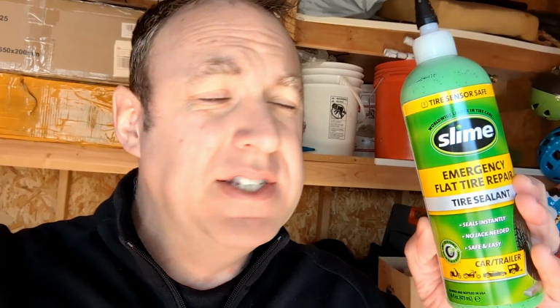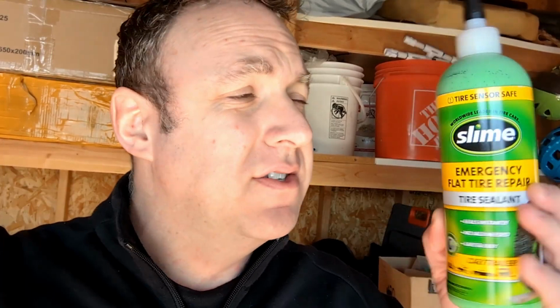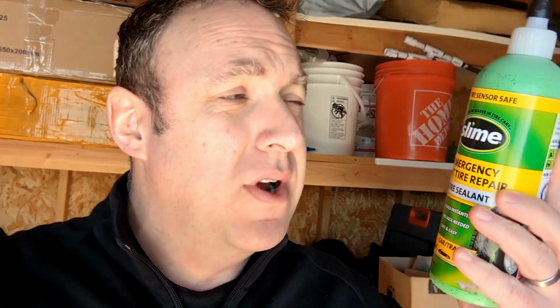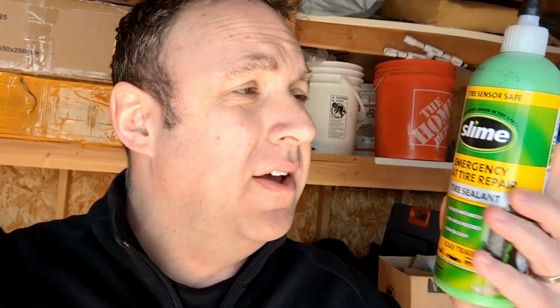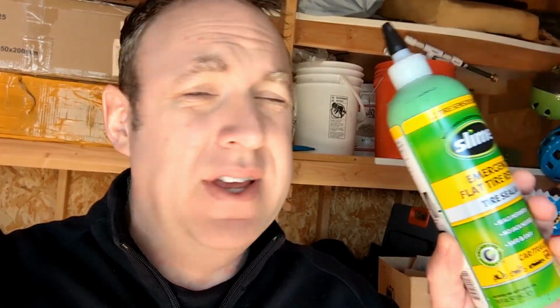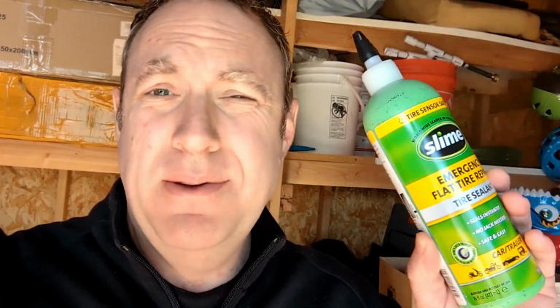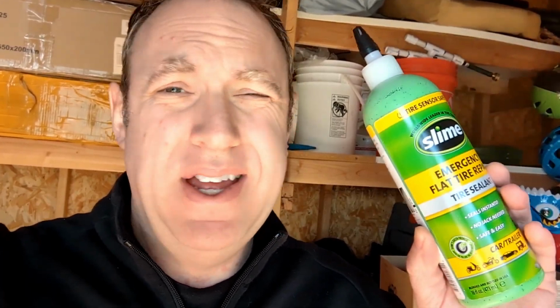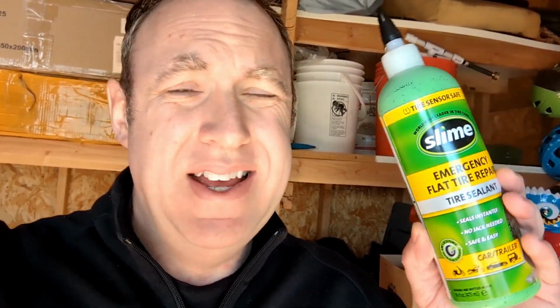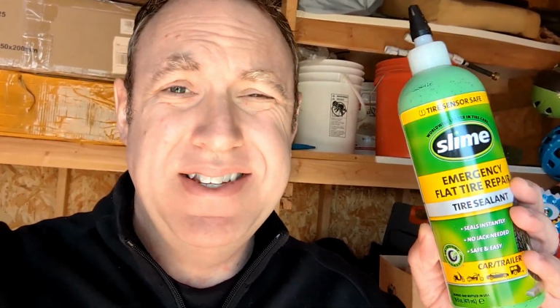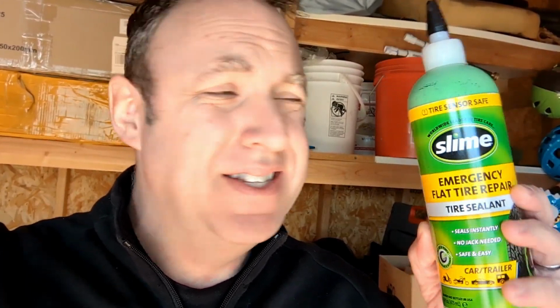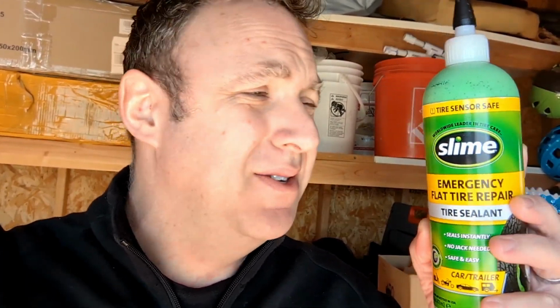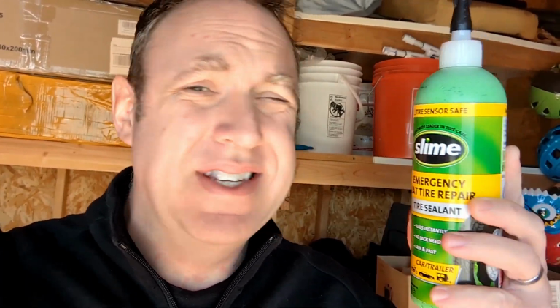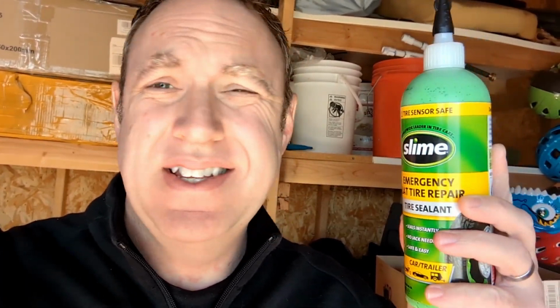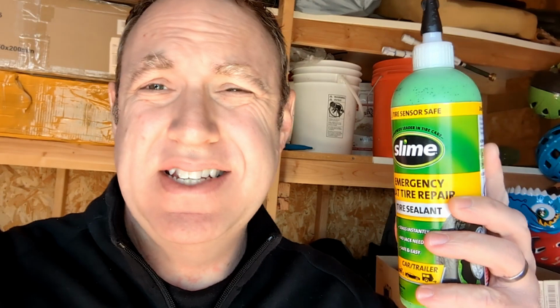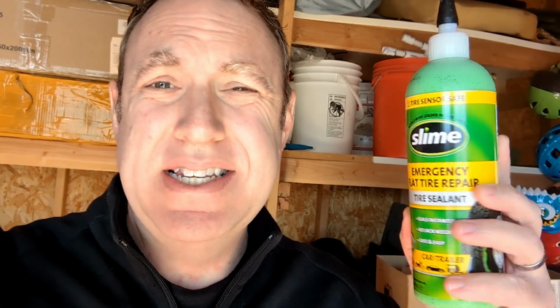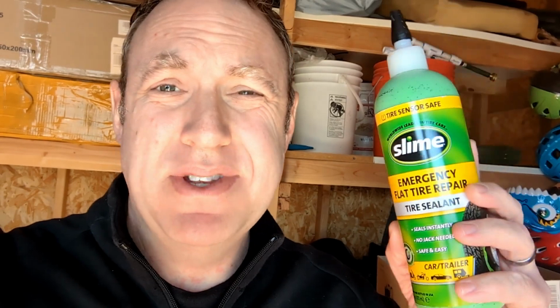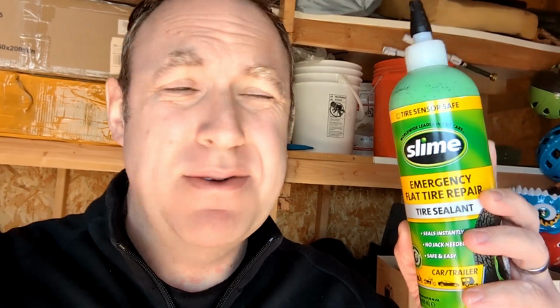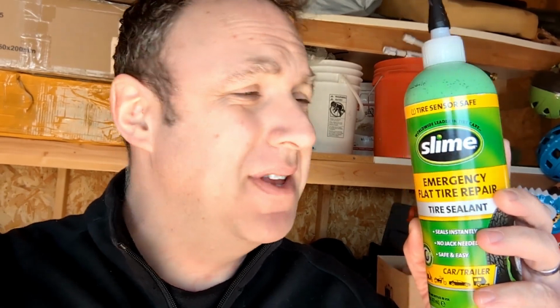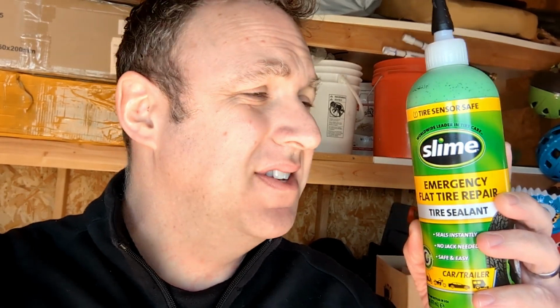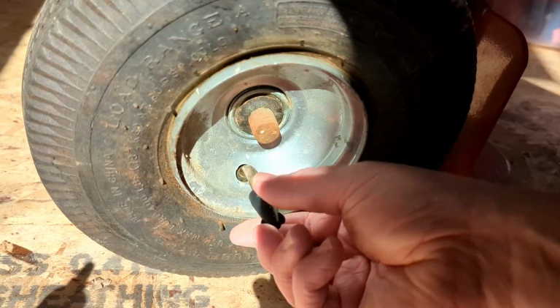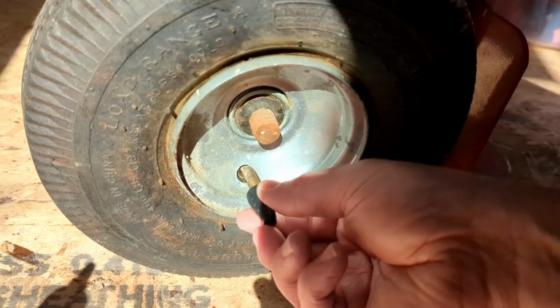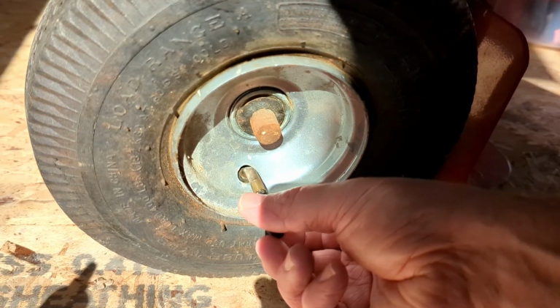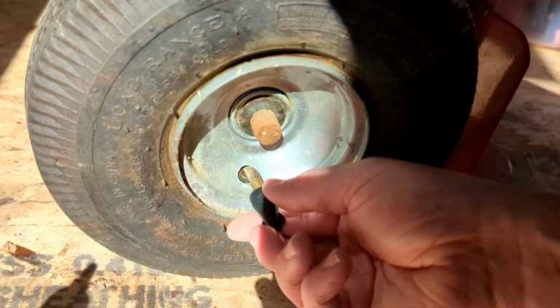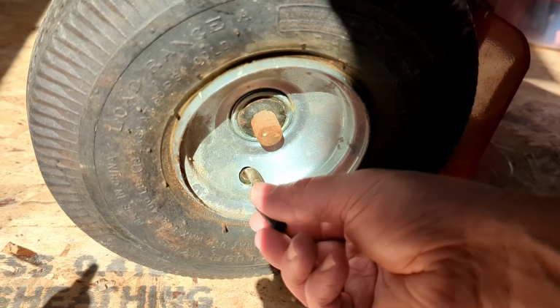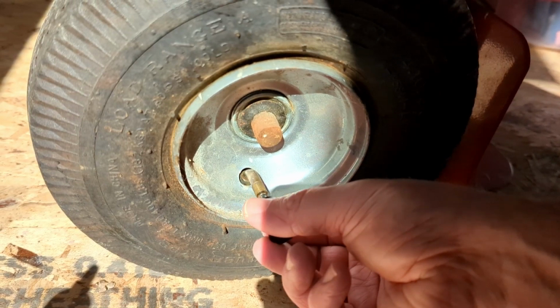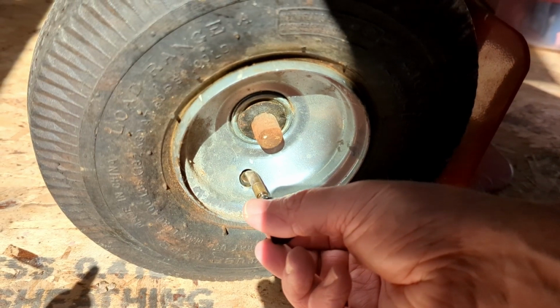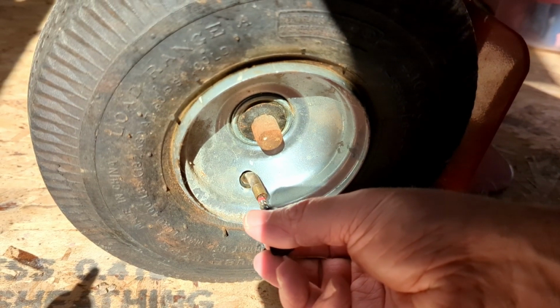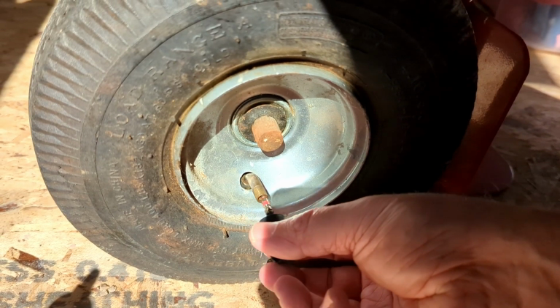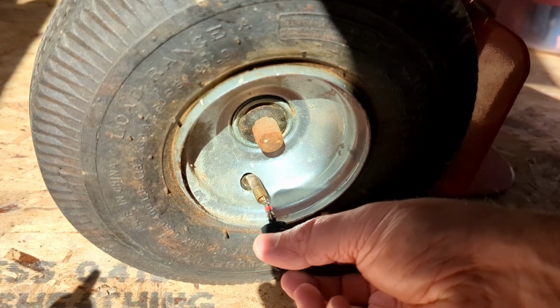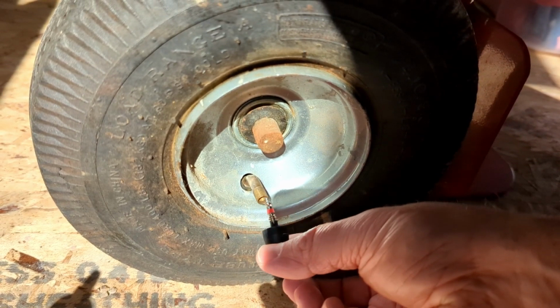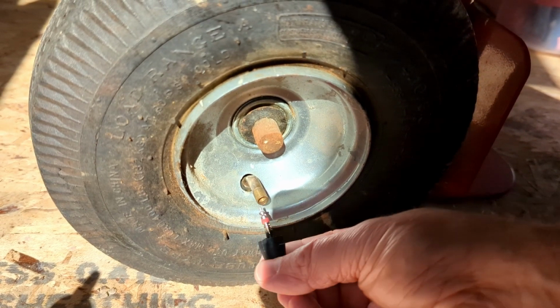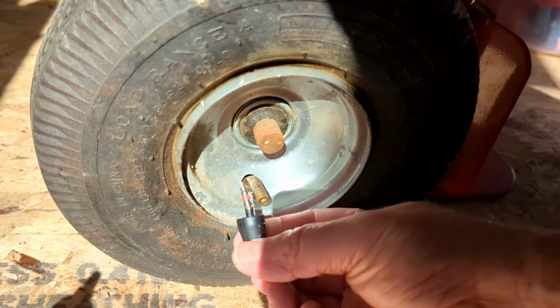The Slime just arrived. I'm kind of hesitant to use it because it just seems like a messy solution. I don't know if it's gonna work, but here we go.